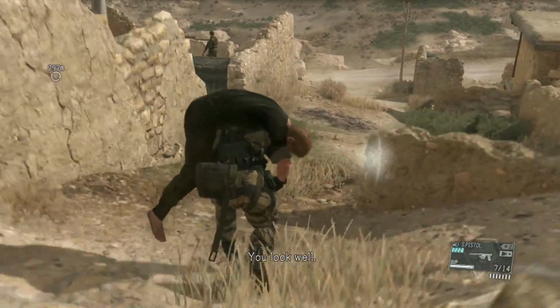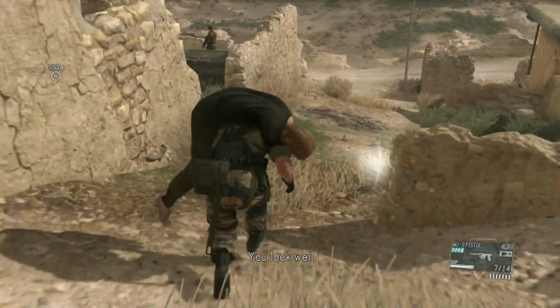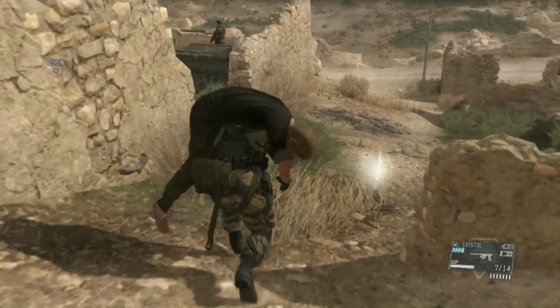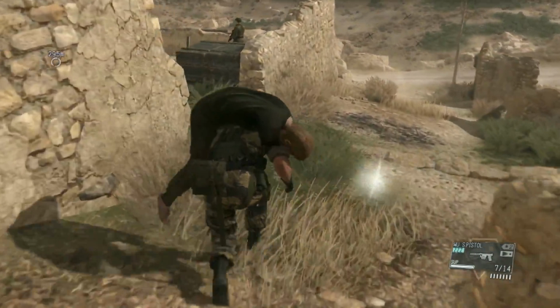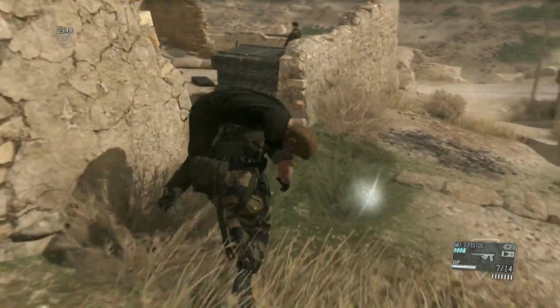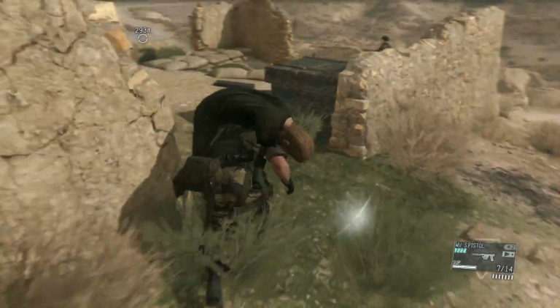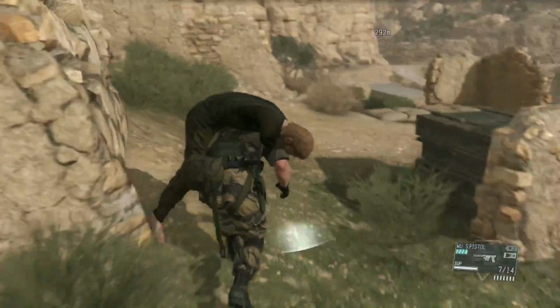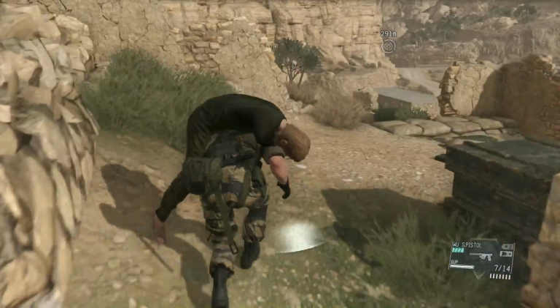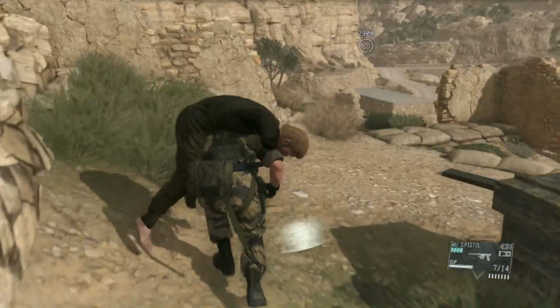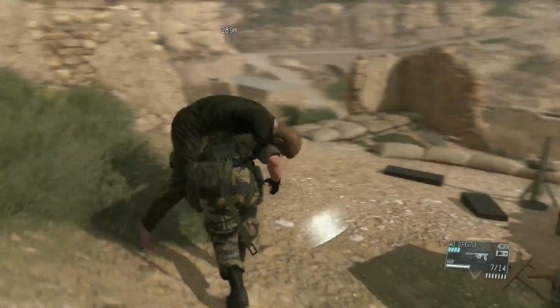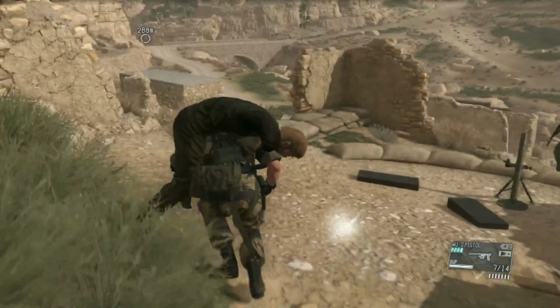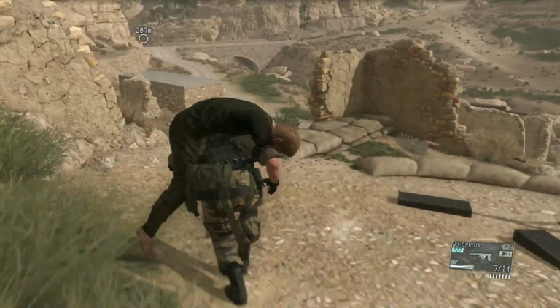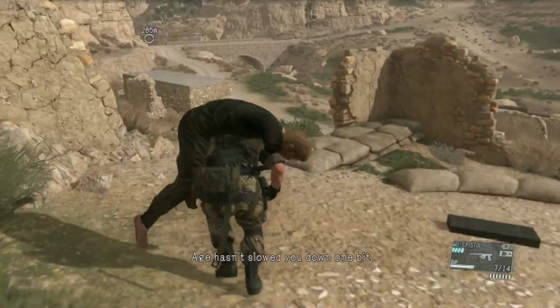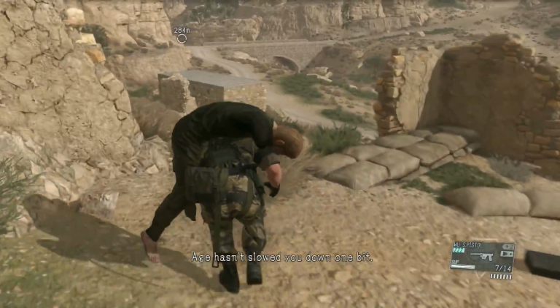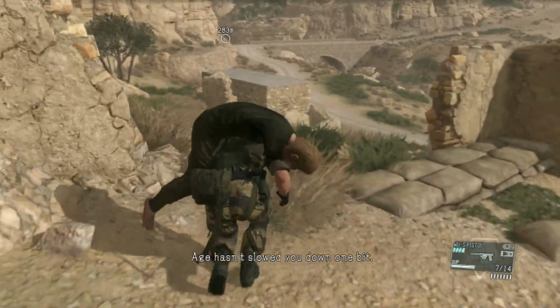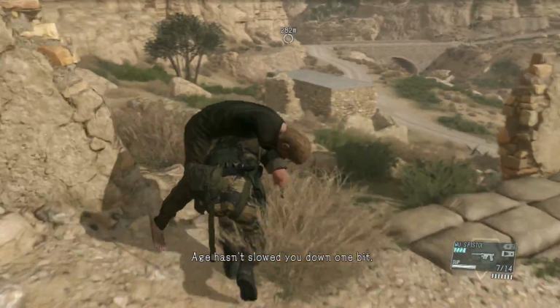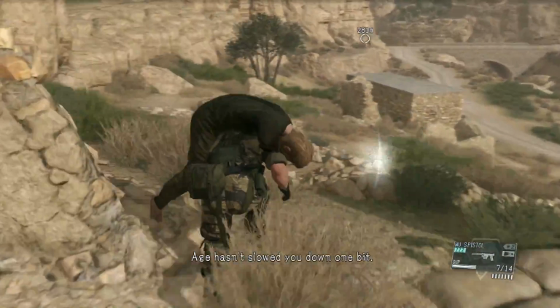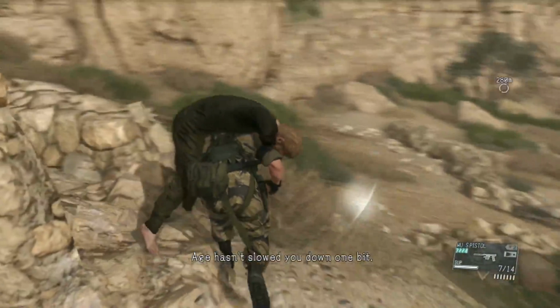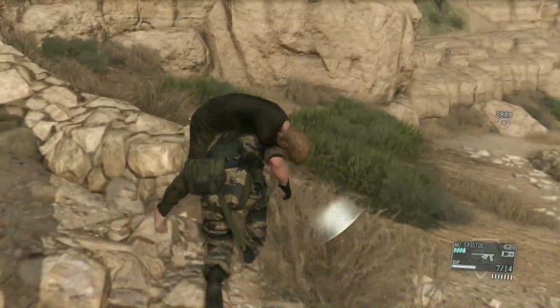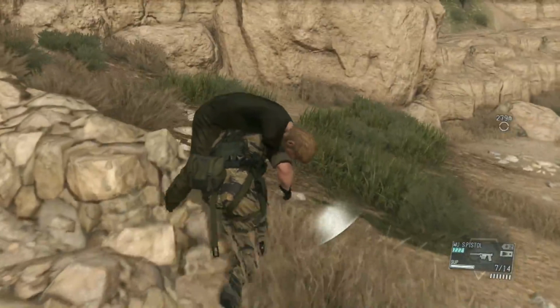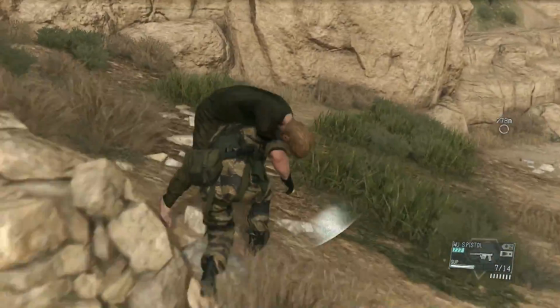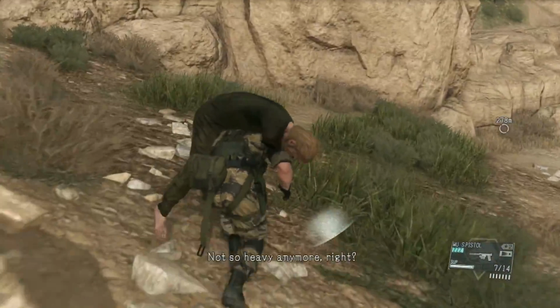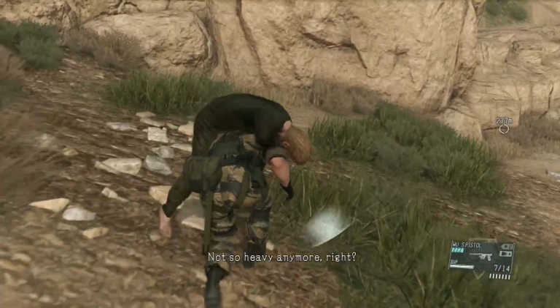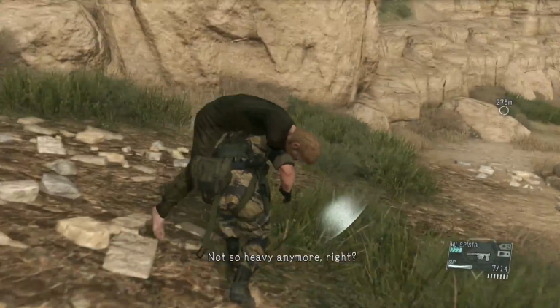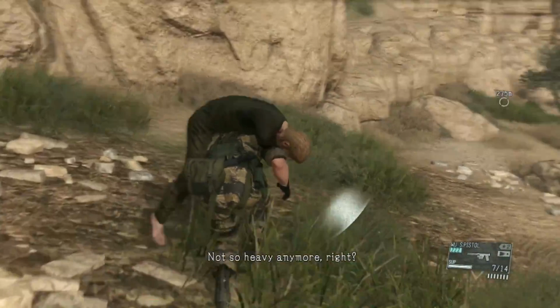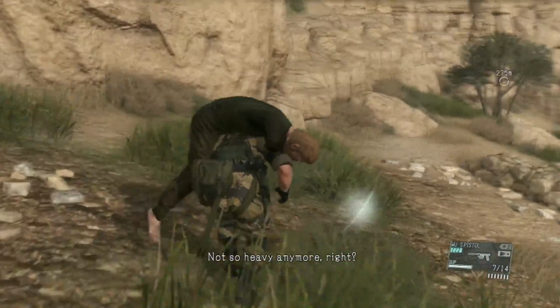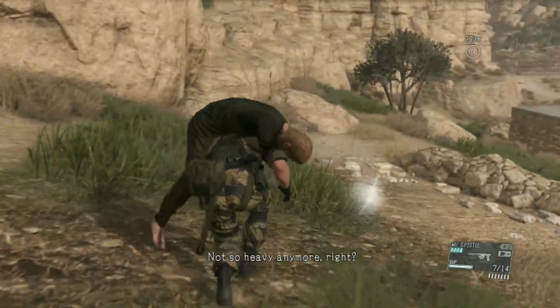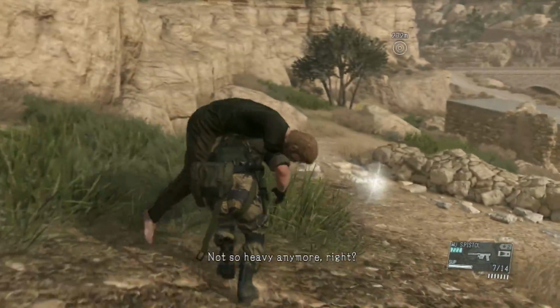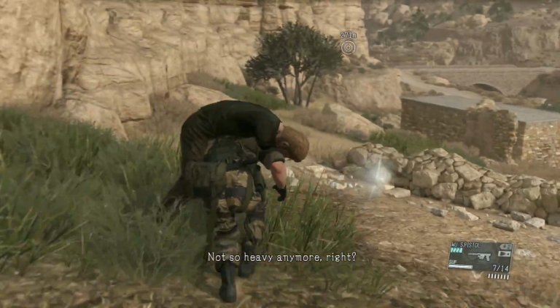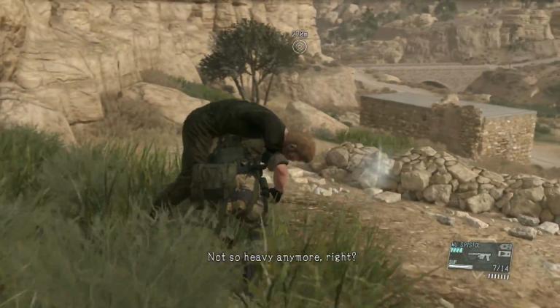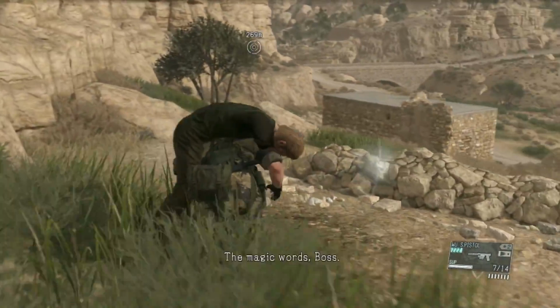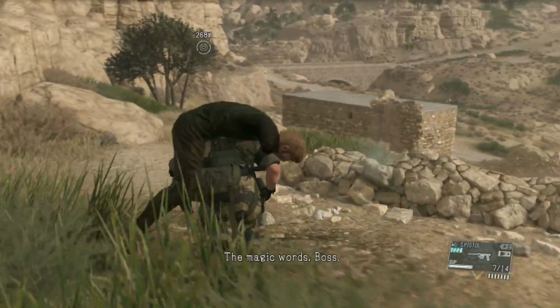Sneak past the guard and call your horse when it's safe to do so. Put Miller on the horse and make your way to the chopper.